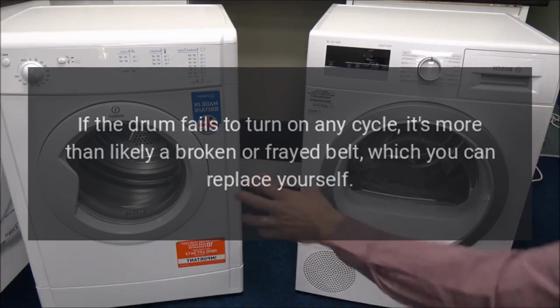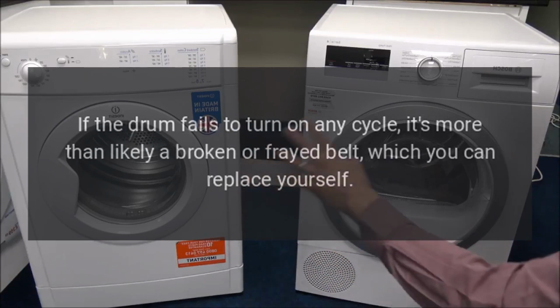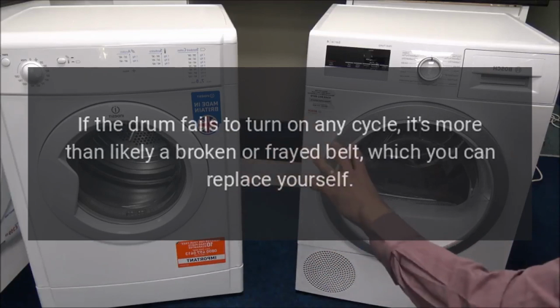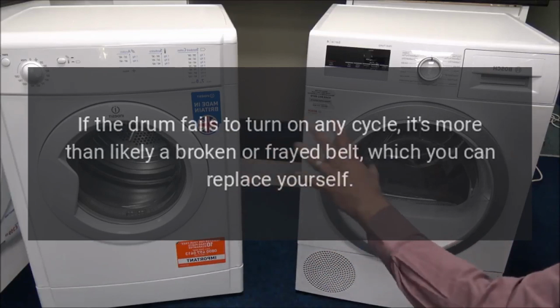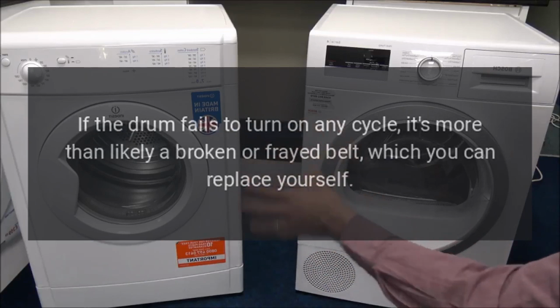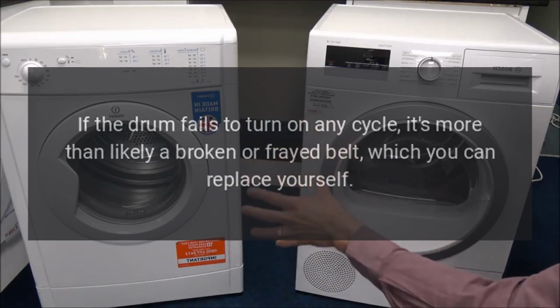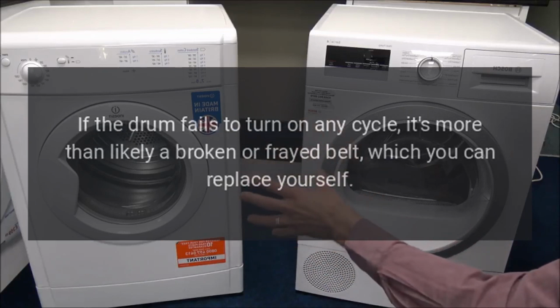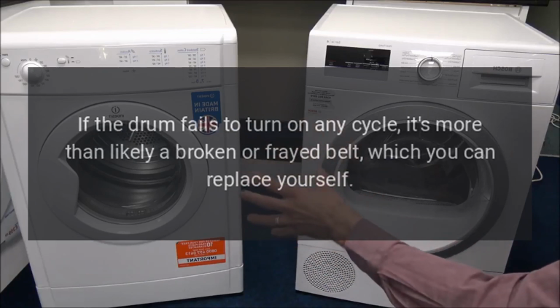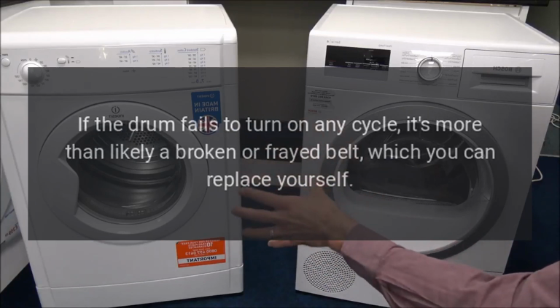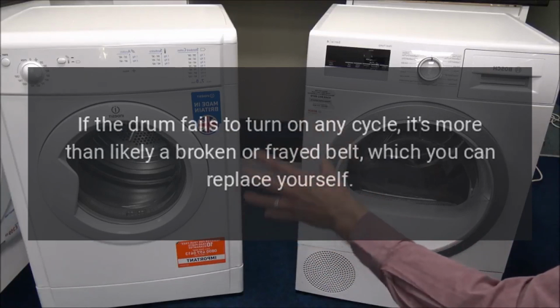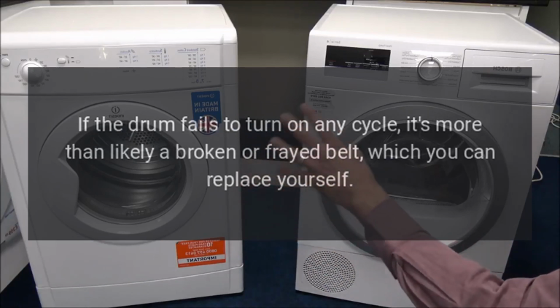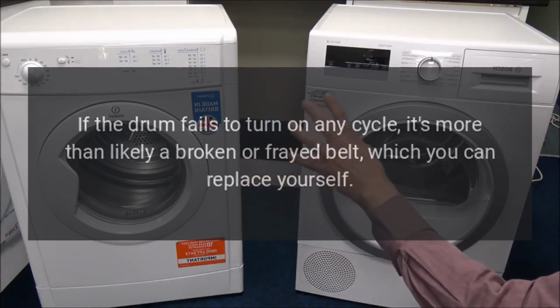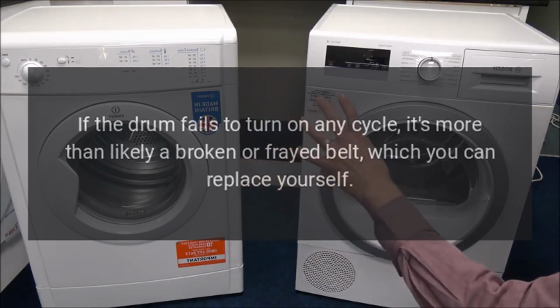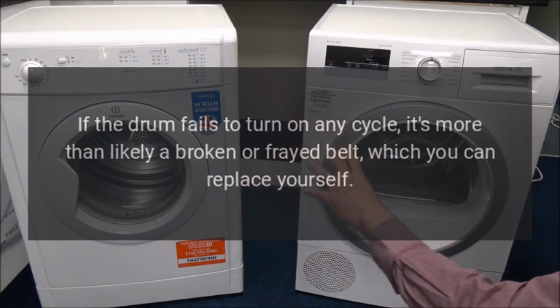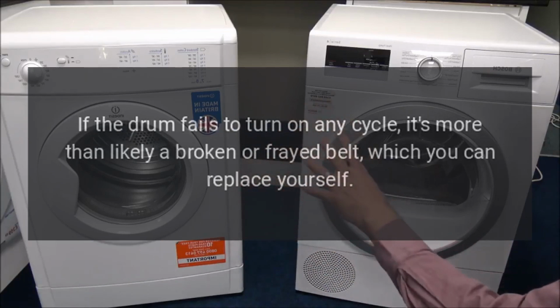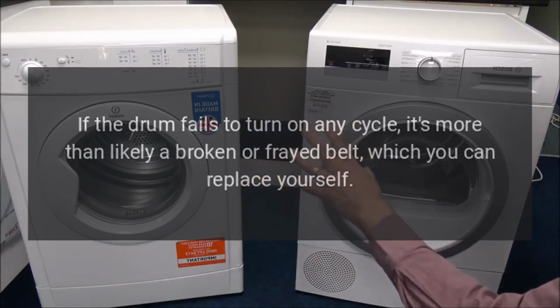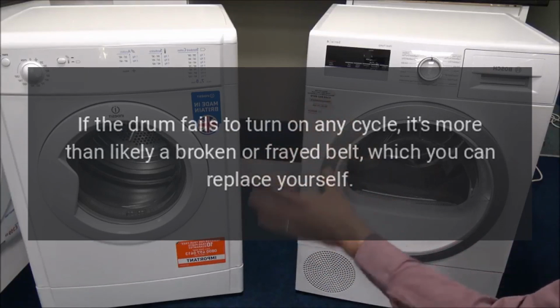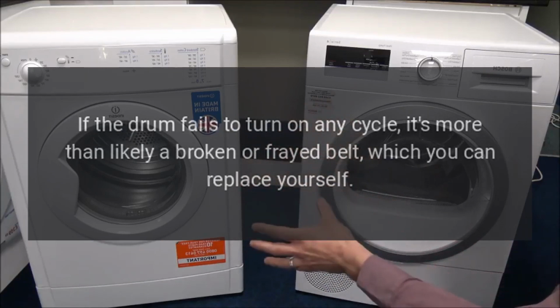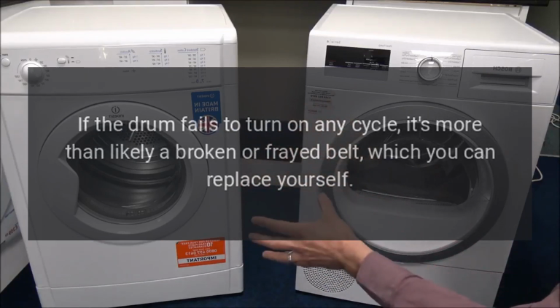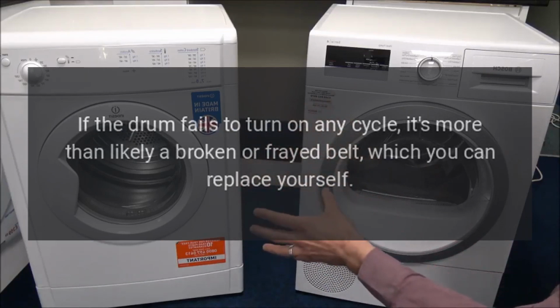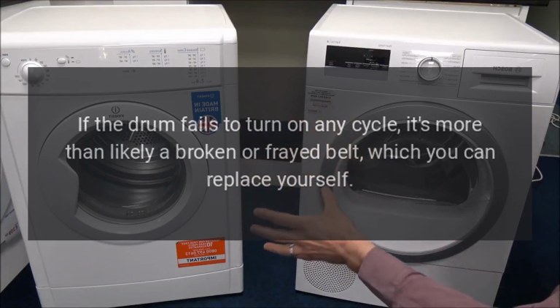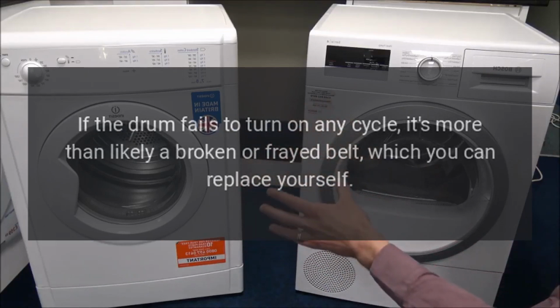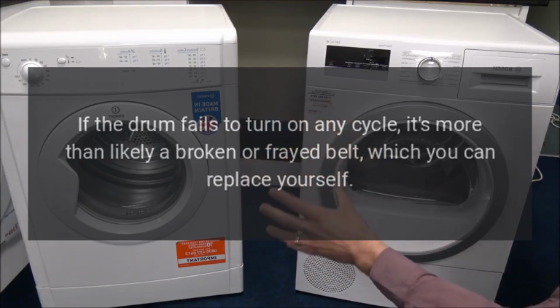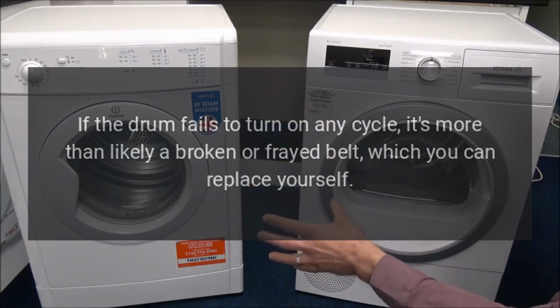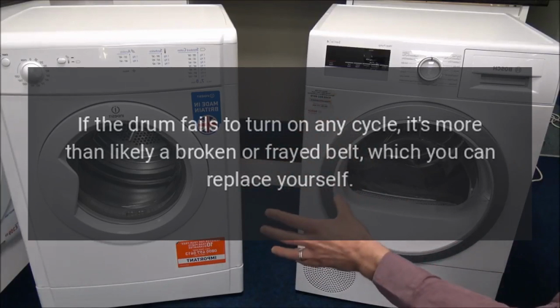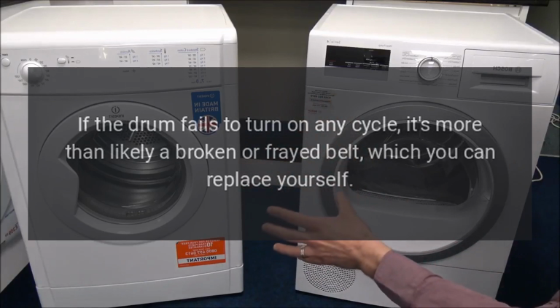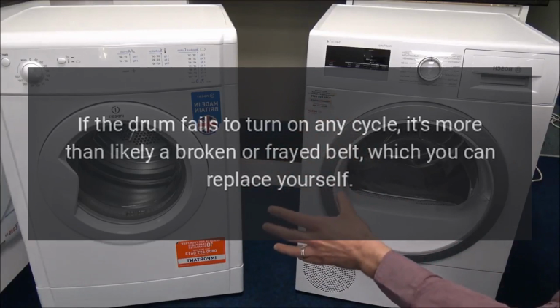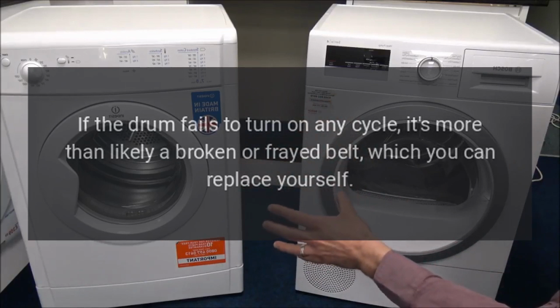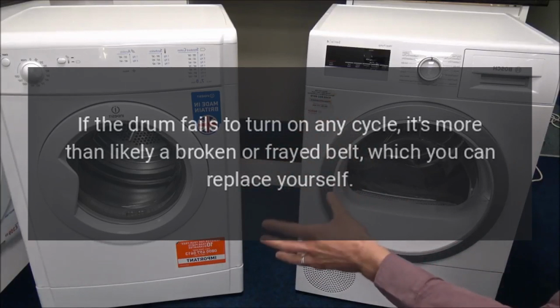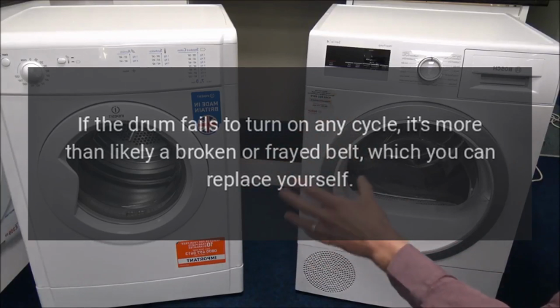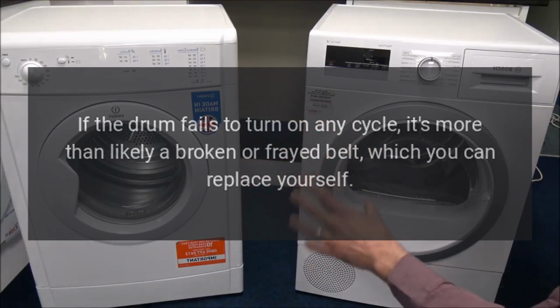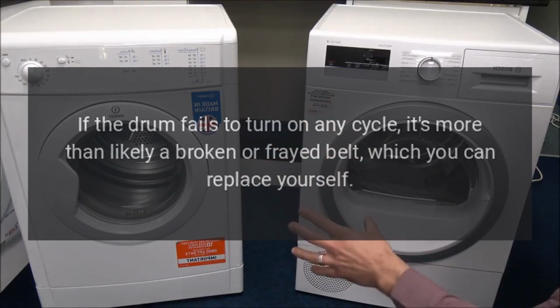If the drum fails to turn on any cycle, it's more than likely a broken or frayed belt, which you can replace yourself.